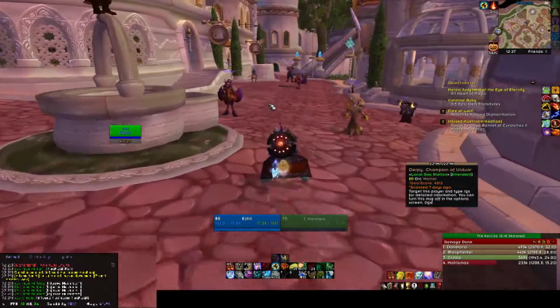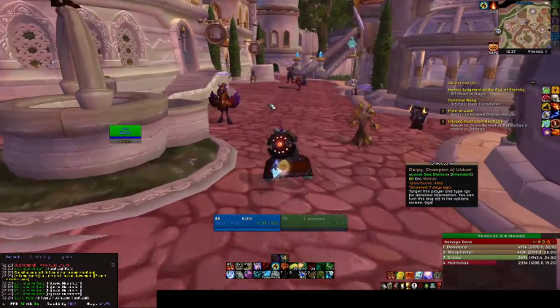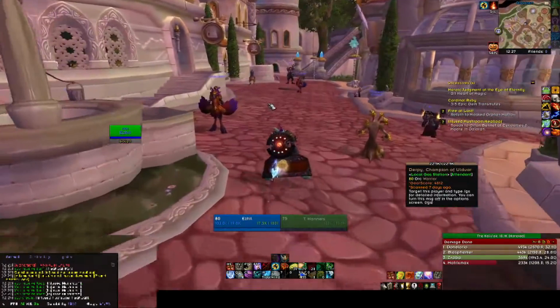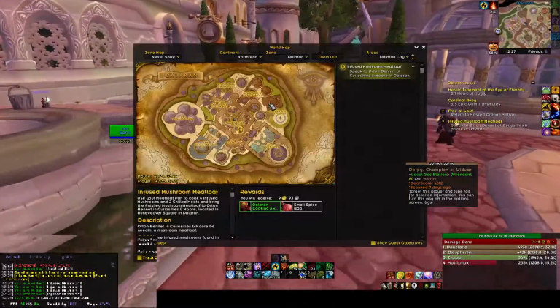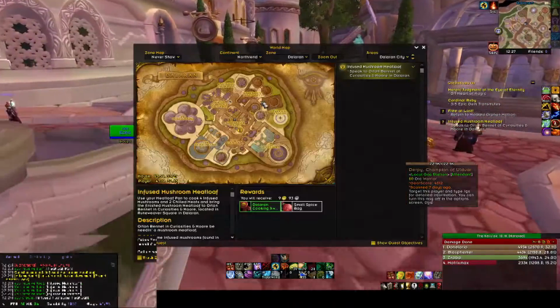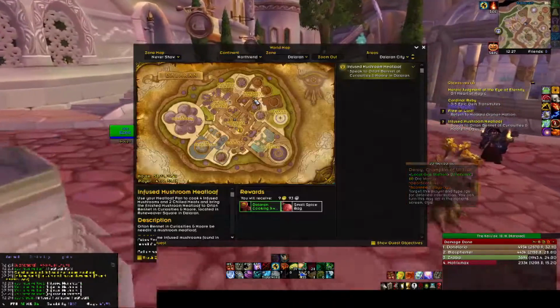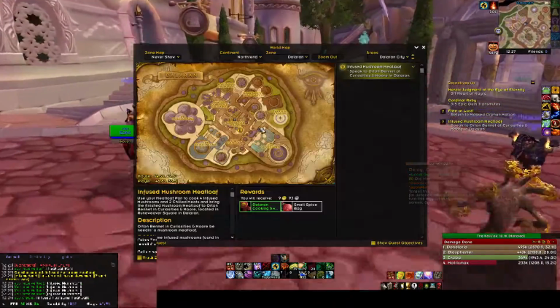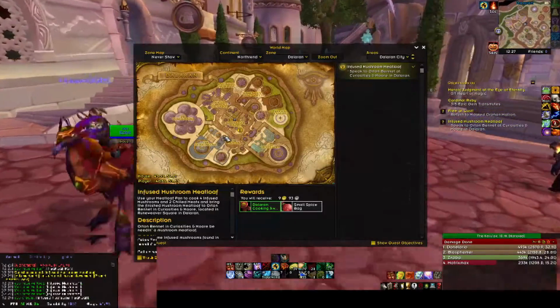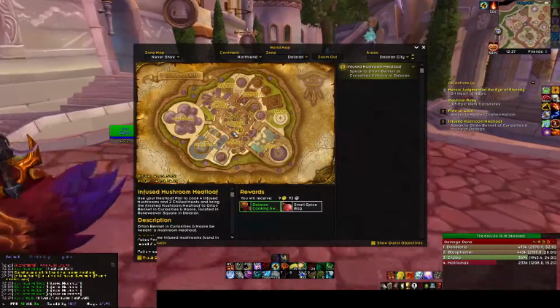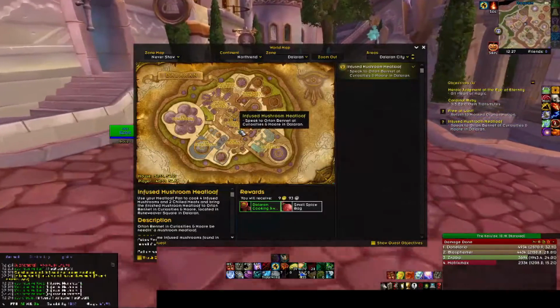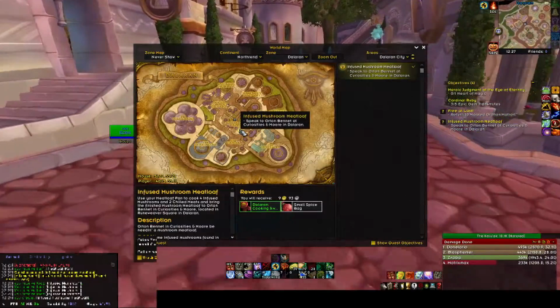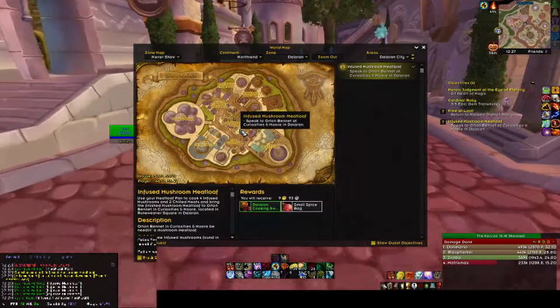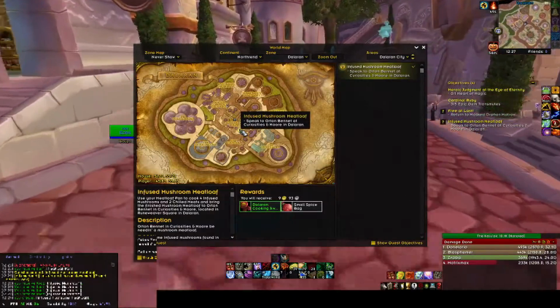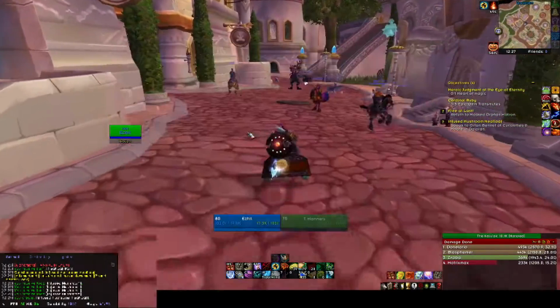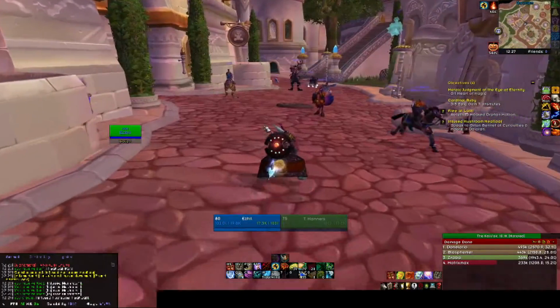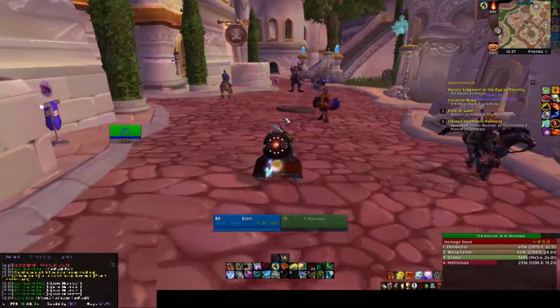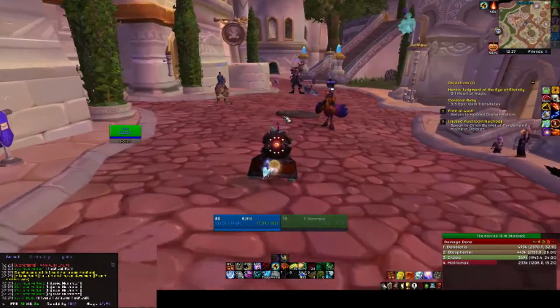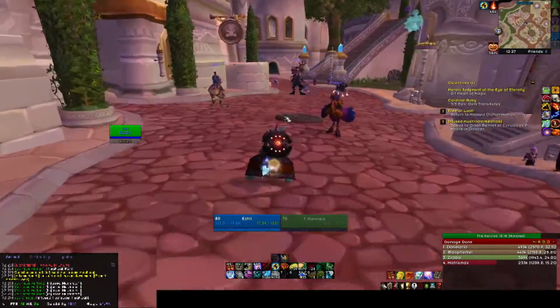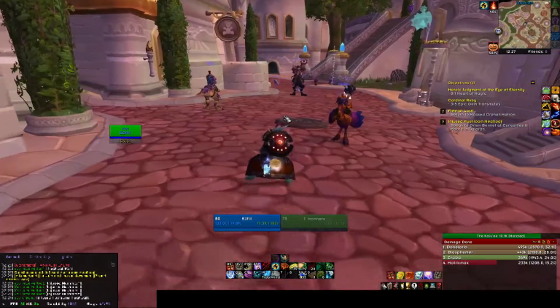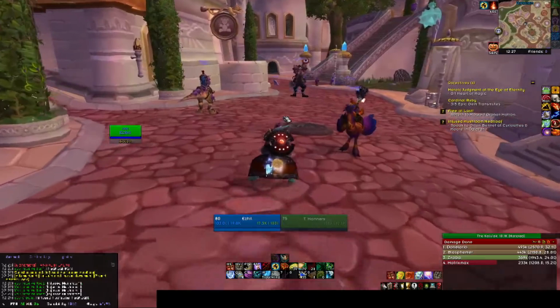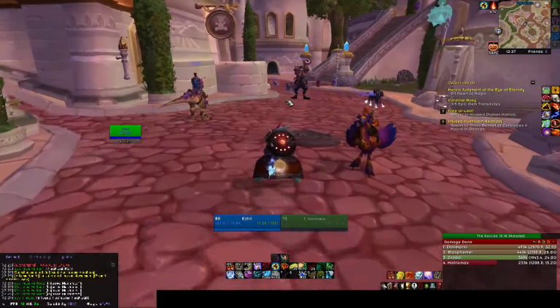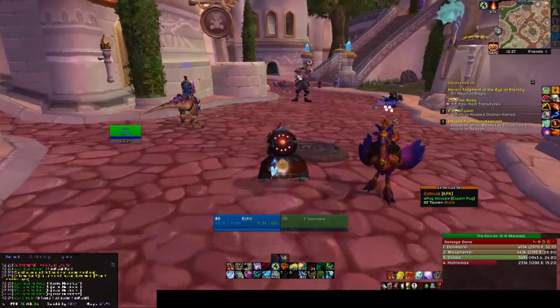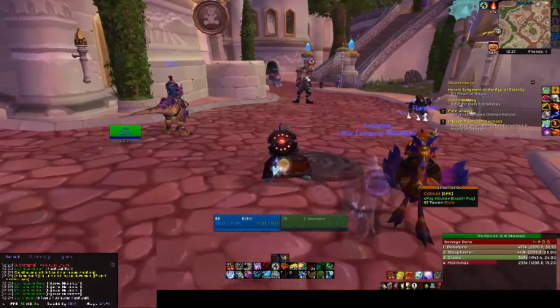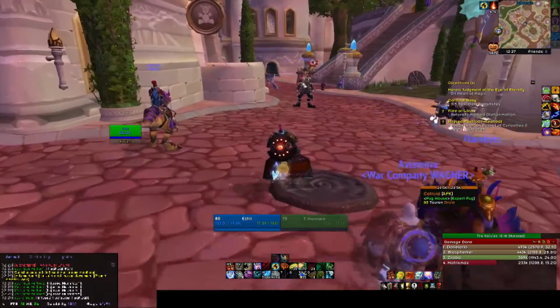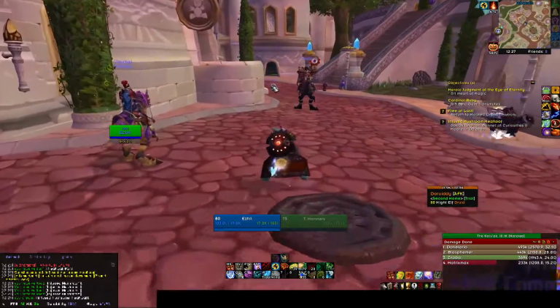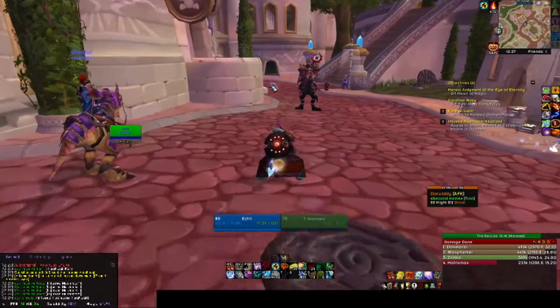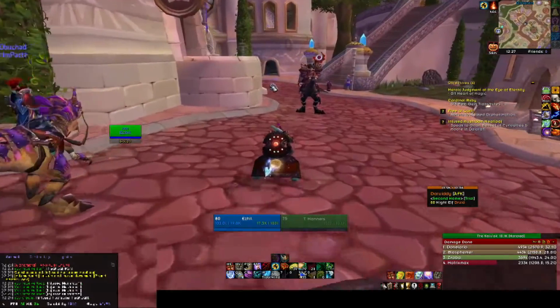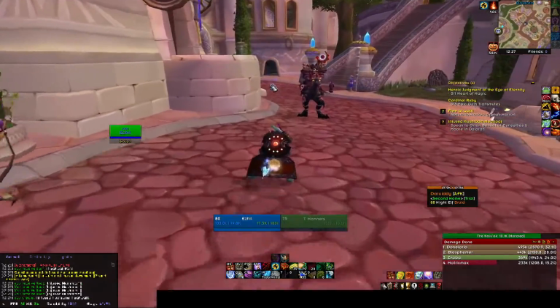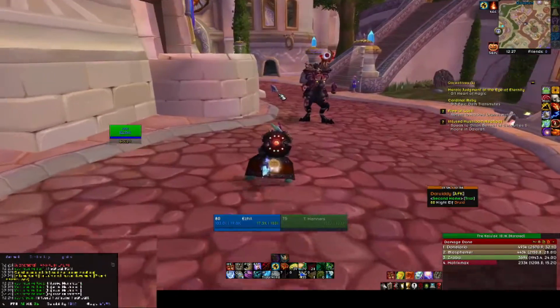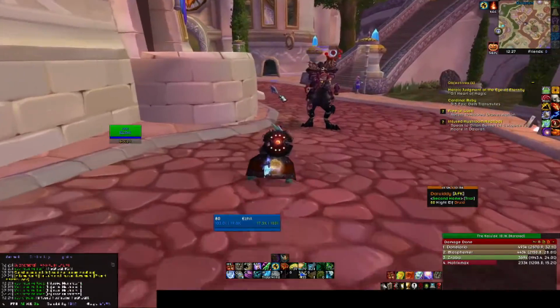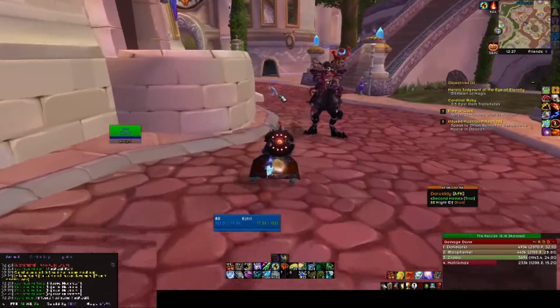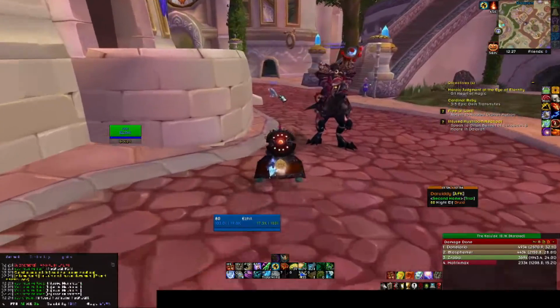Here's the guy on the map. As far as I remember he's in the building.